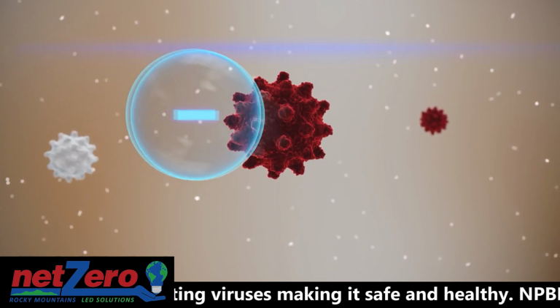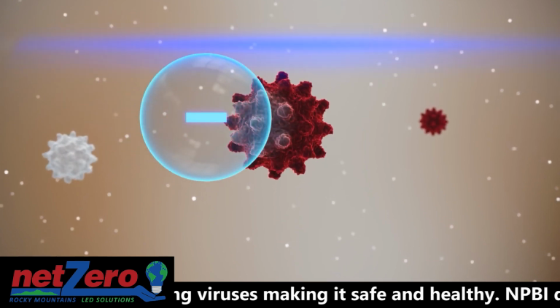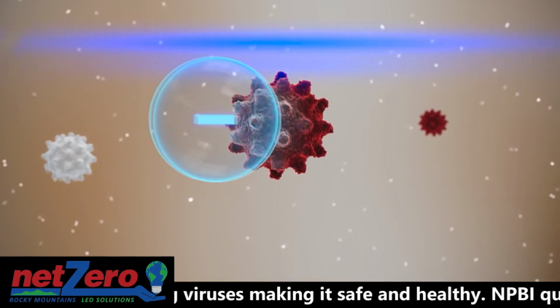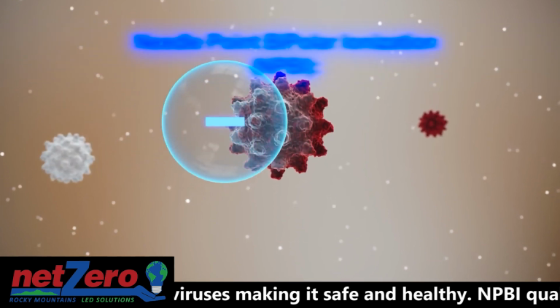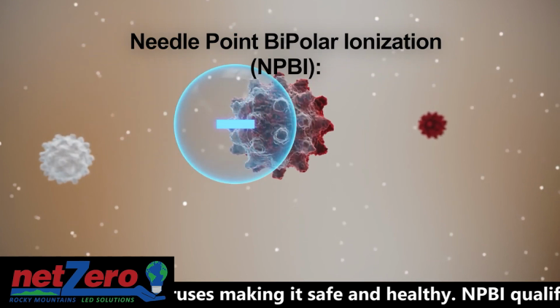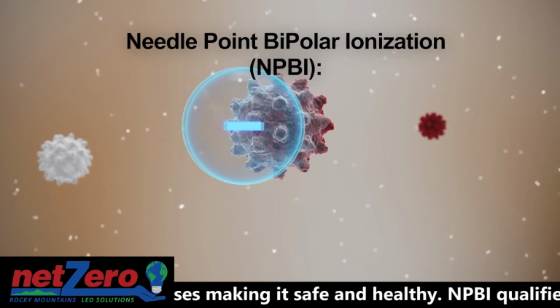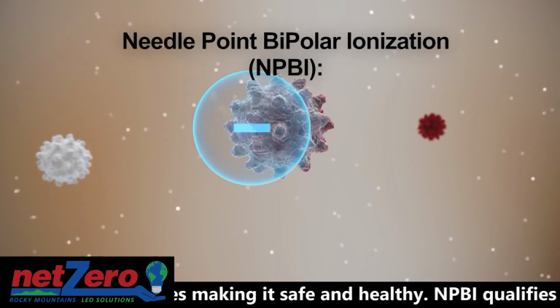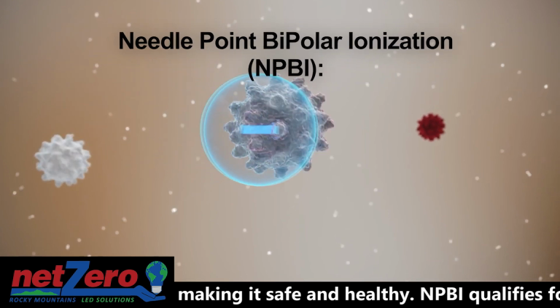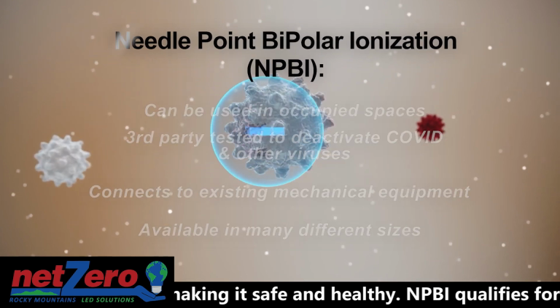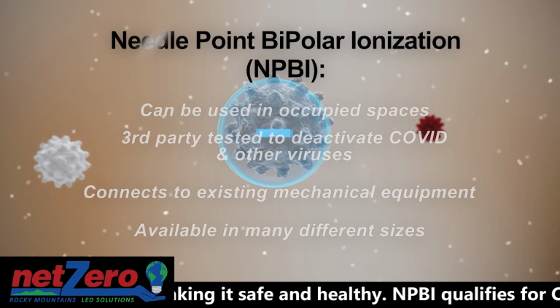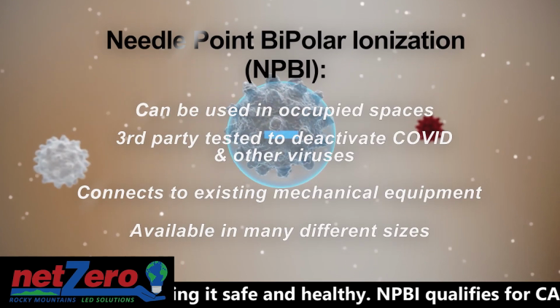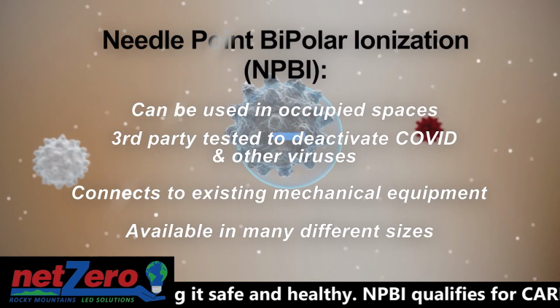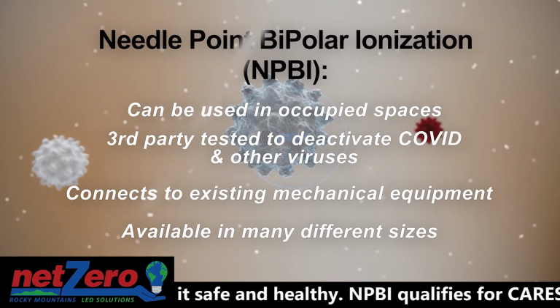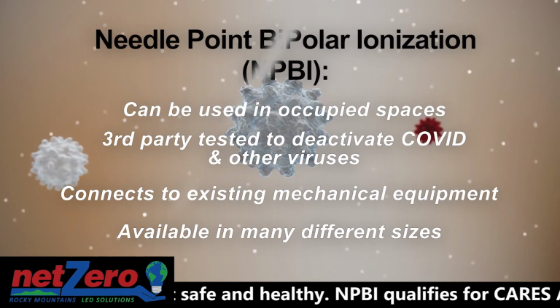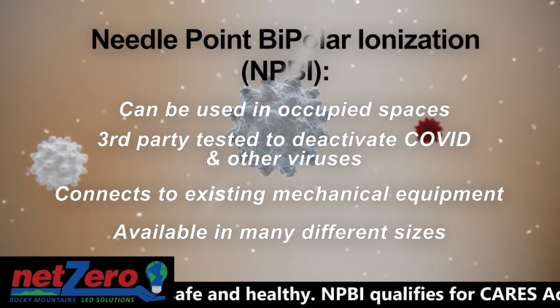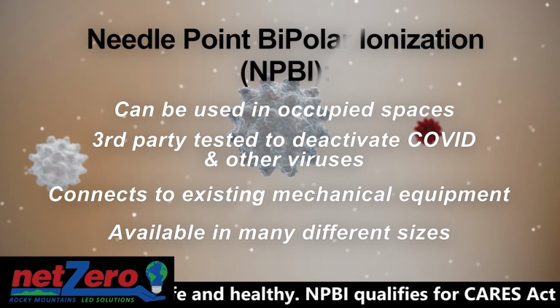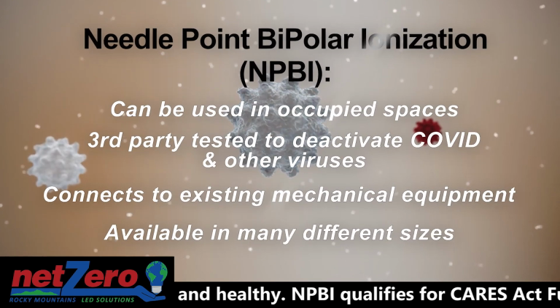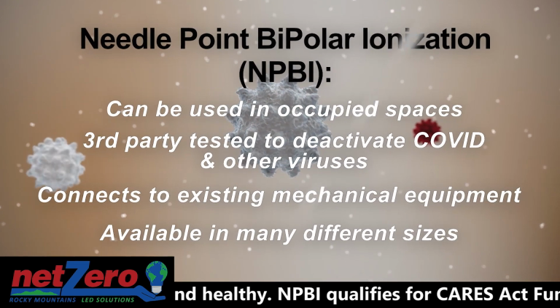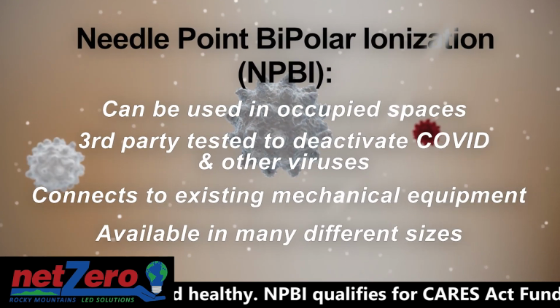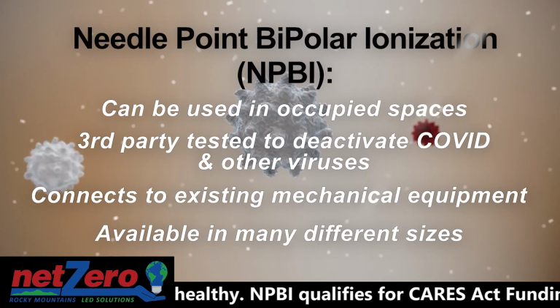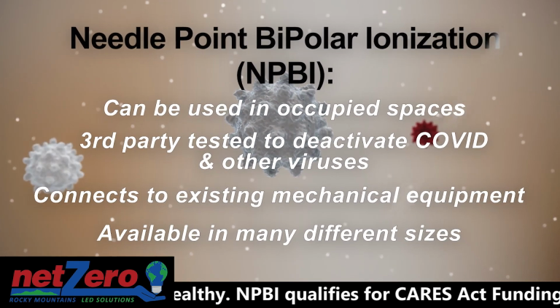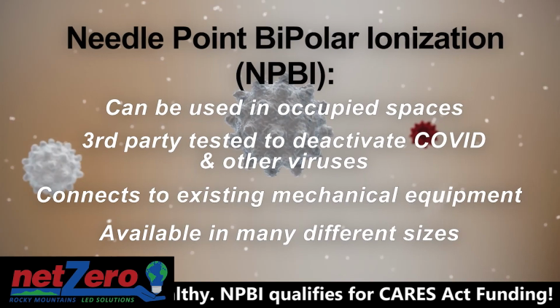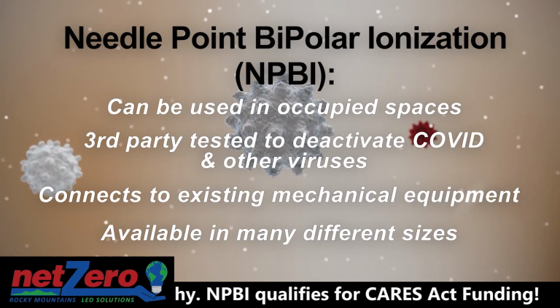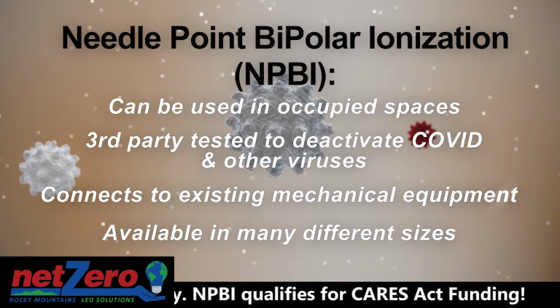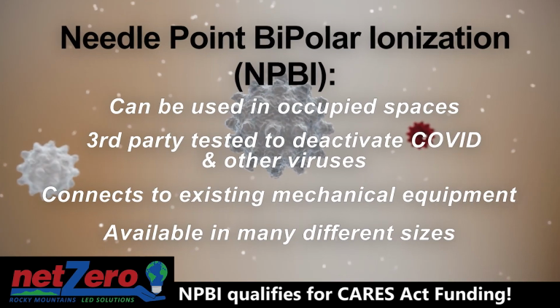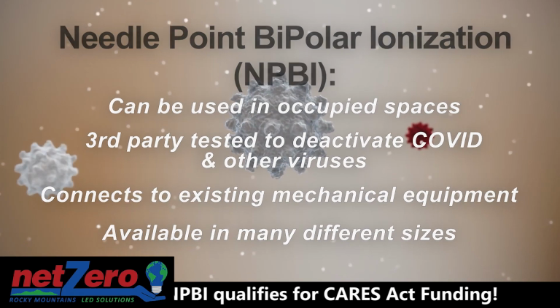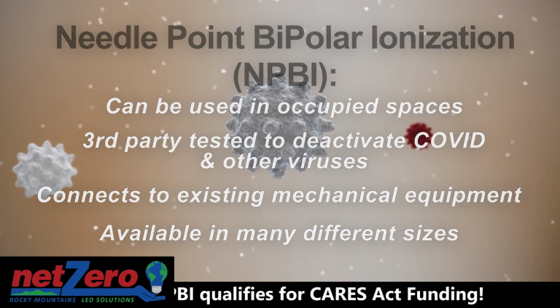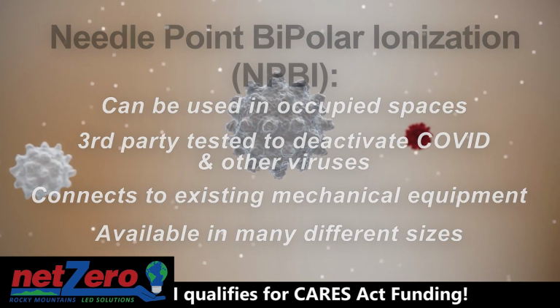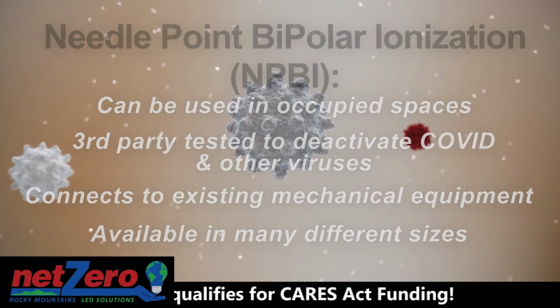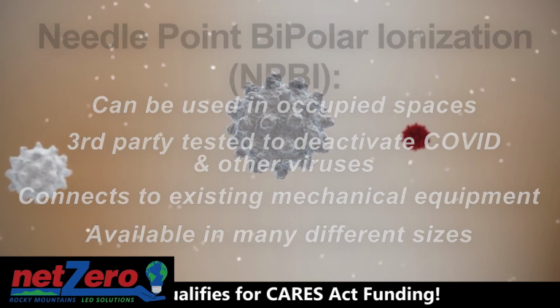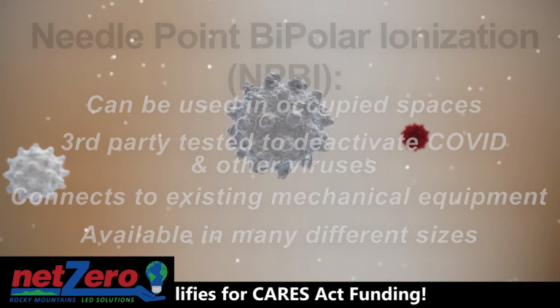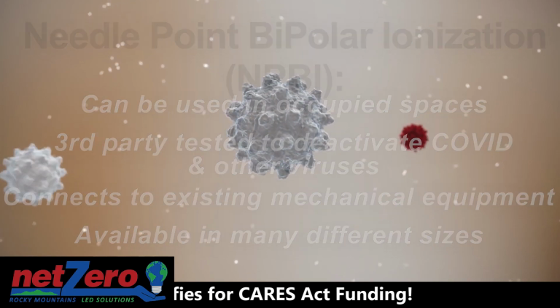This product is actually currently the only product with this technology that kills and deactivates COVID-19 within 30 minutes.